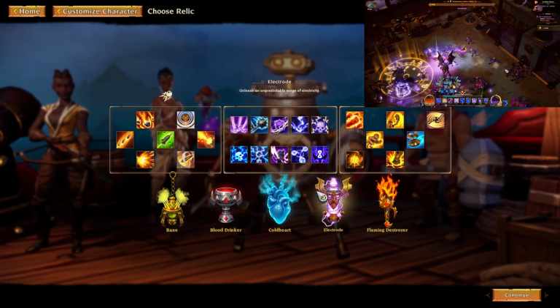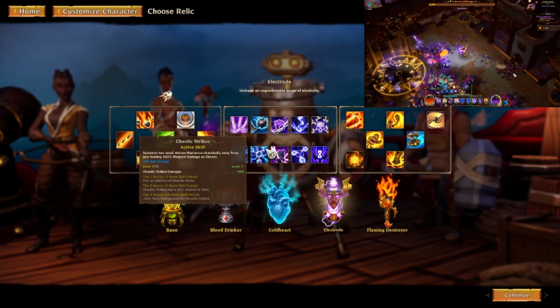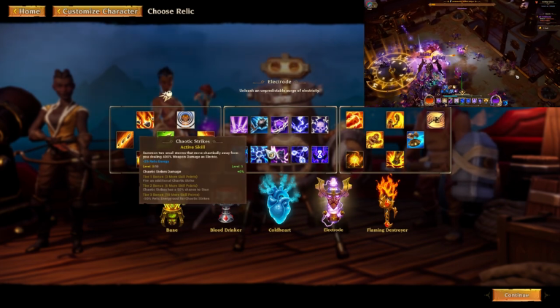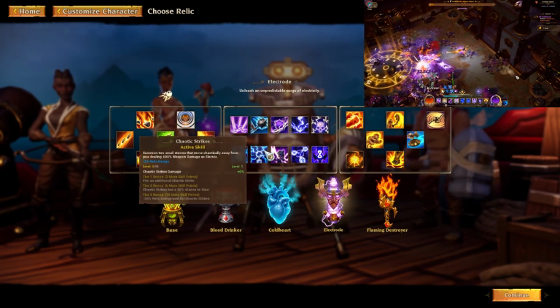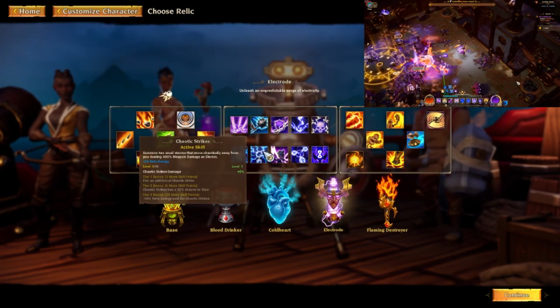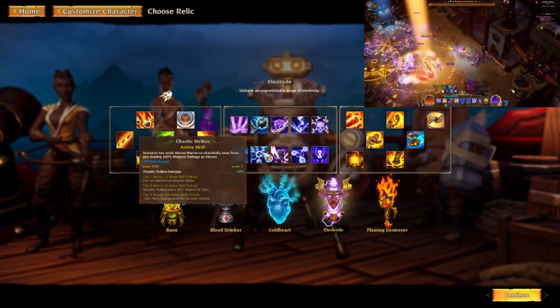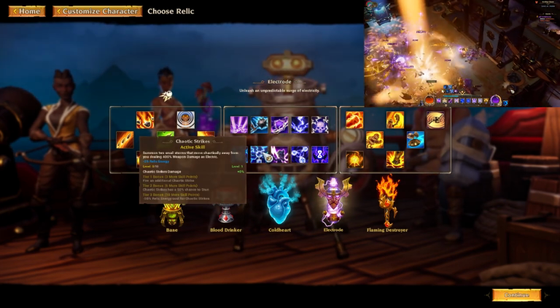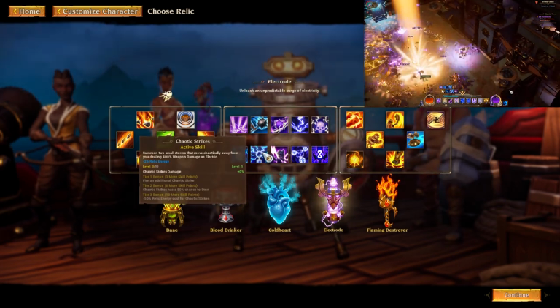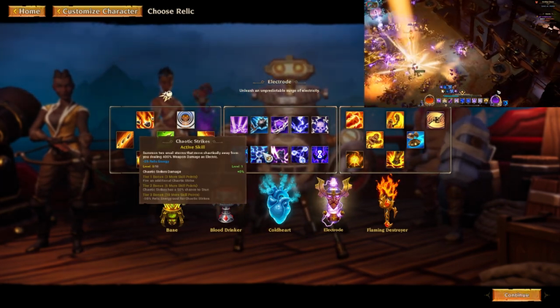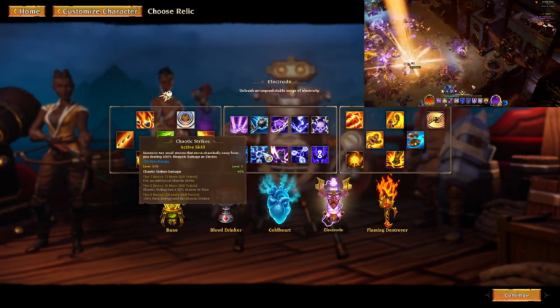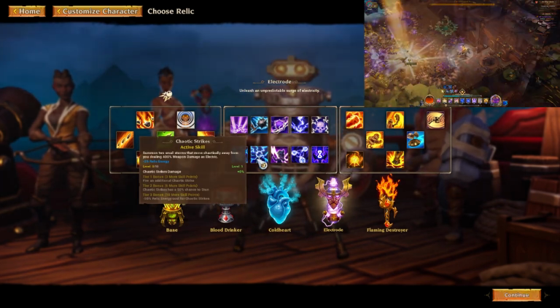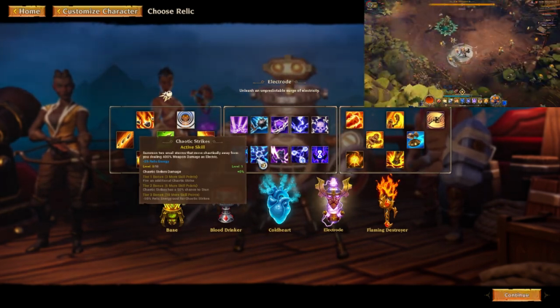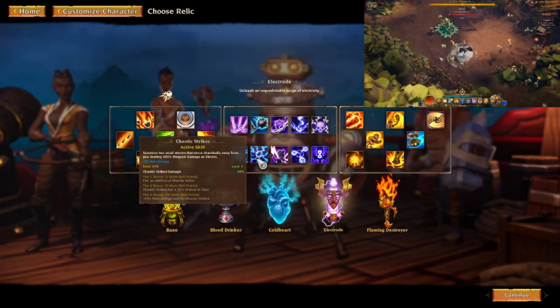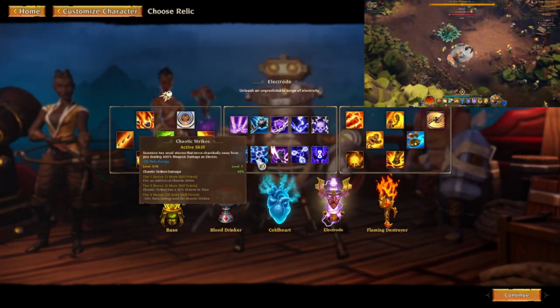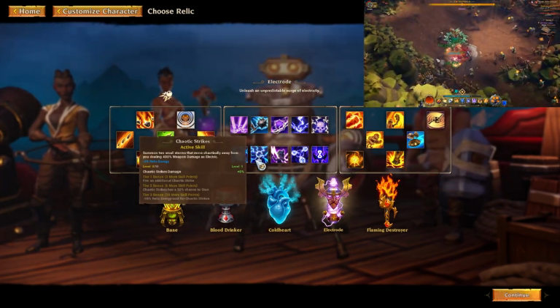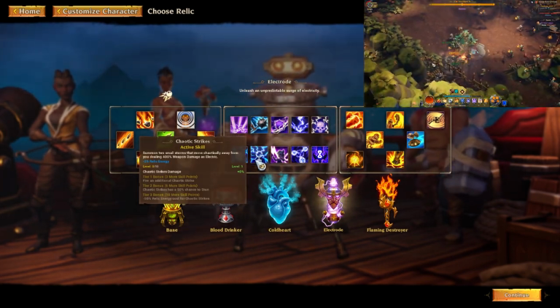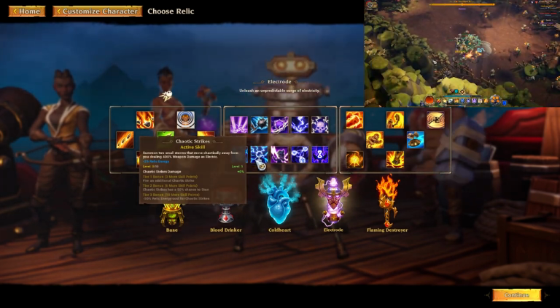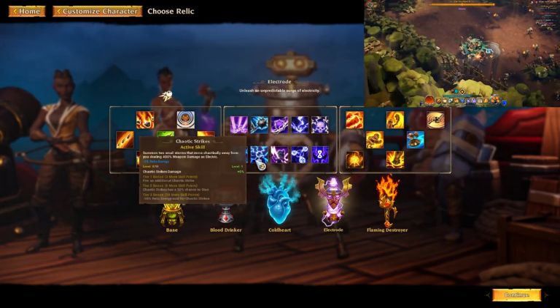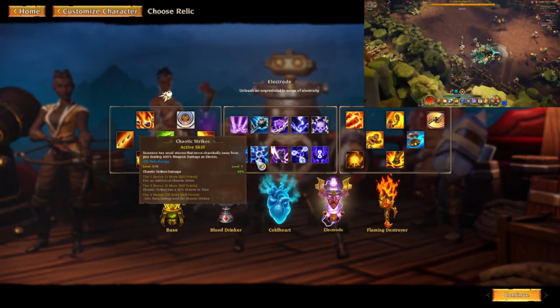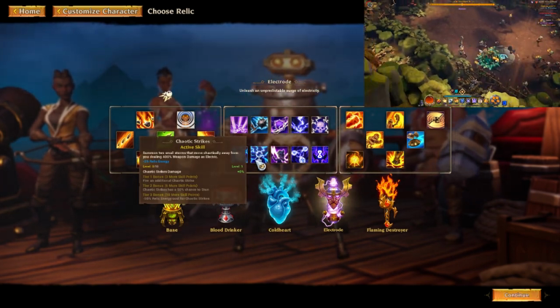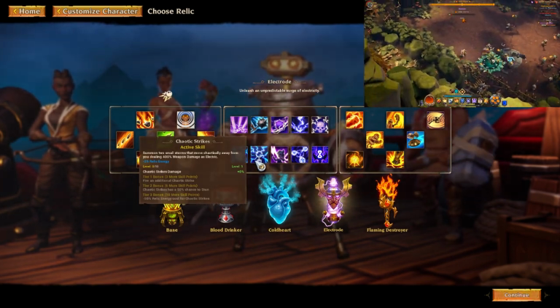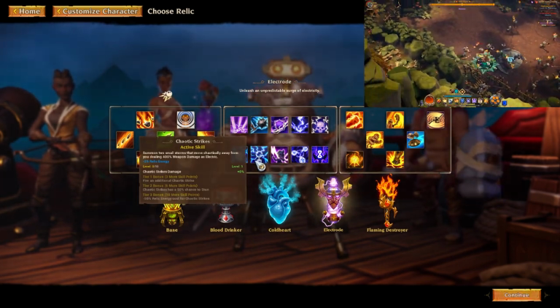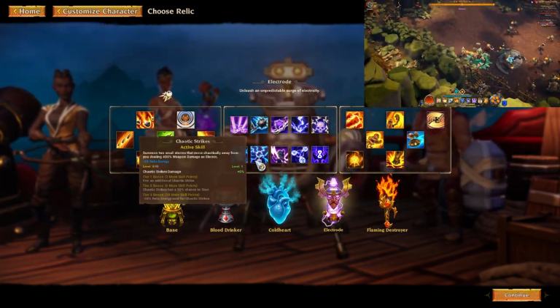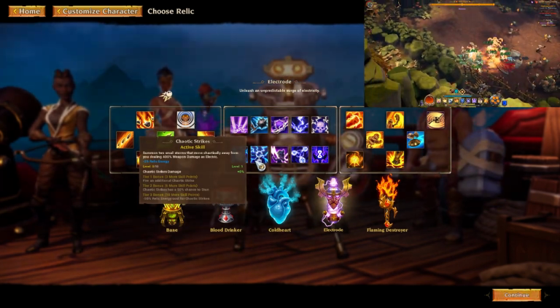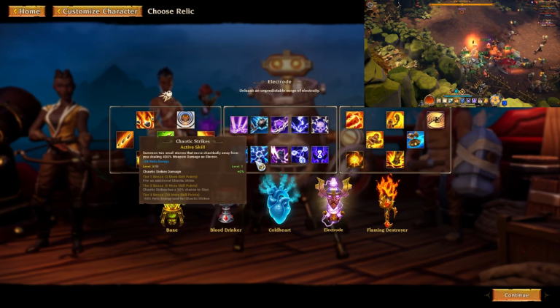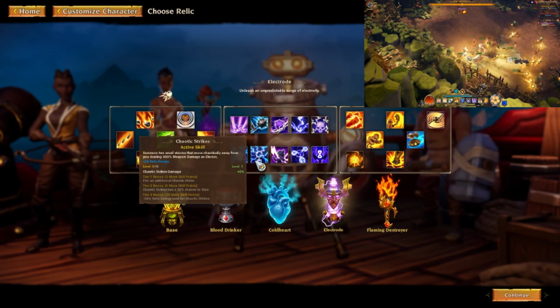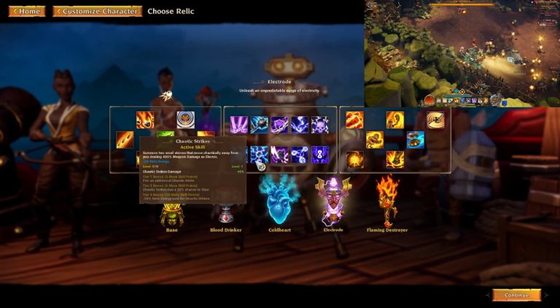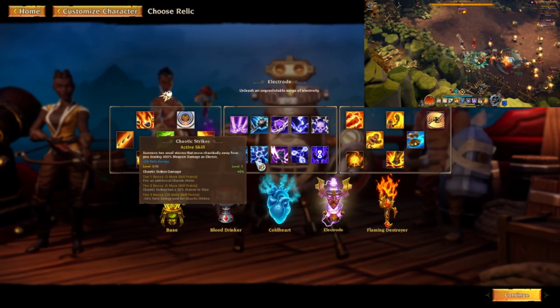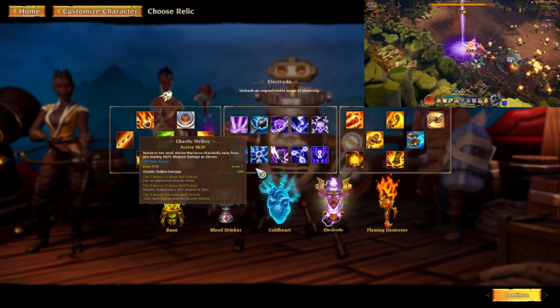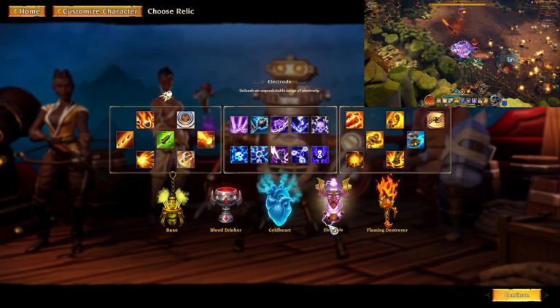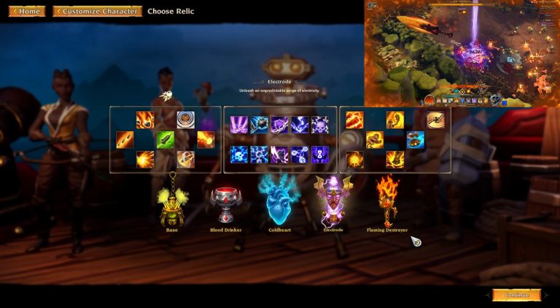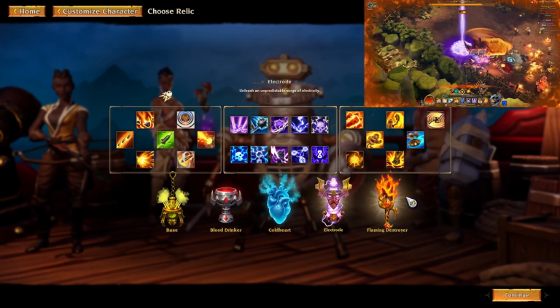You can have a very good direct damage build with chaotic strikes and I strongly recommend leveling up electrode with the chaotic strike.